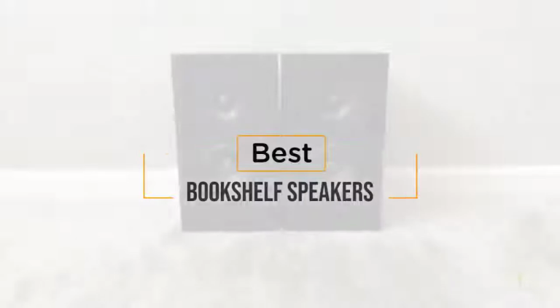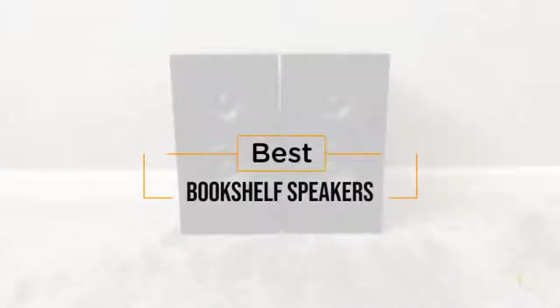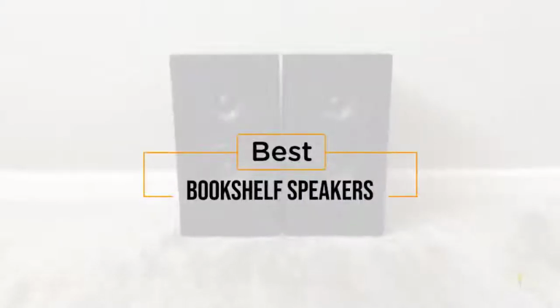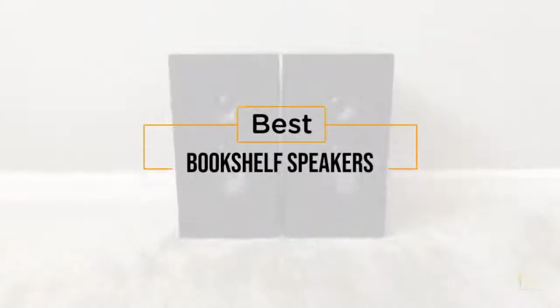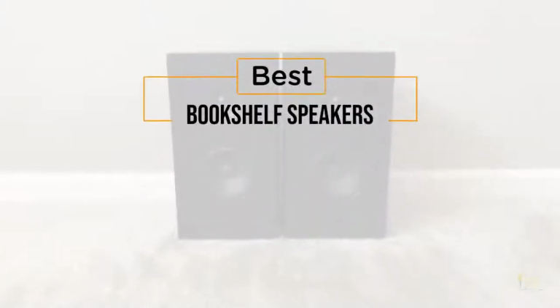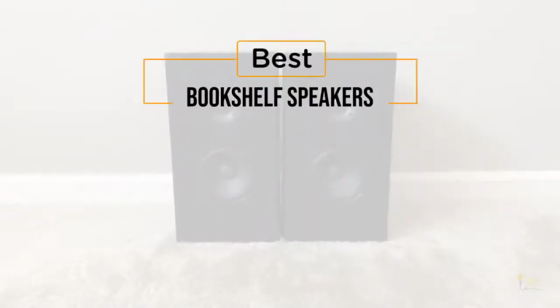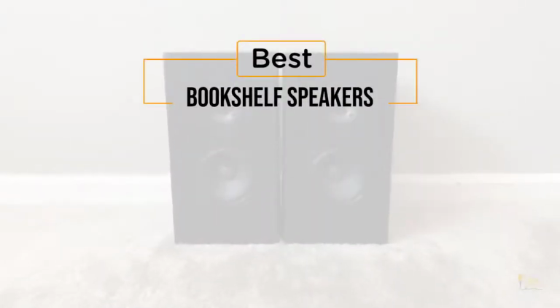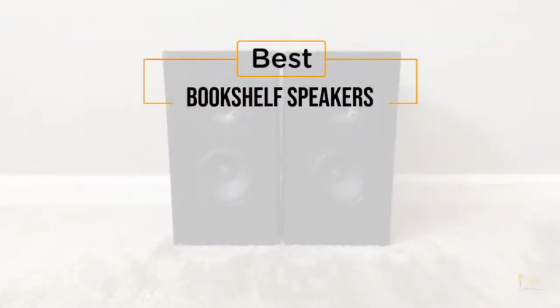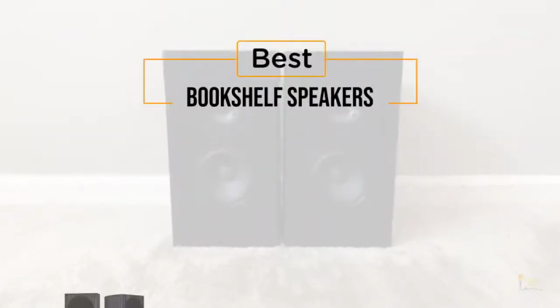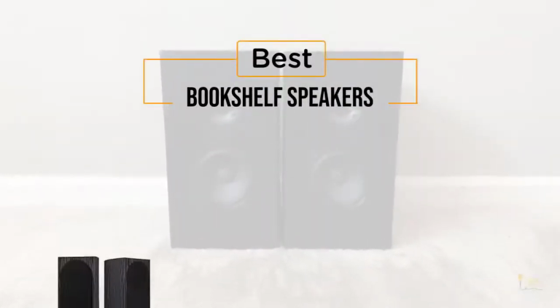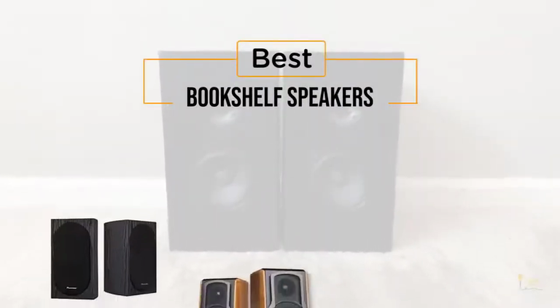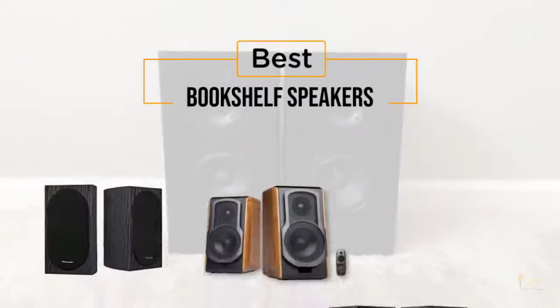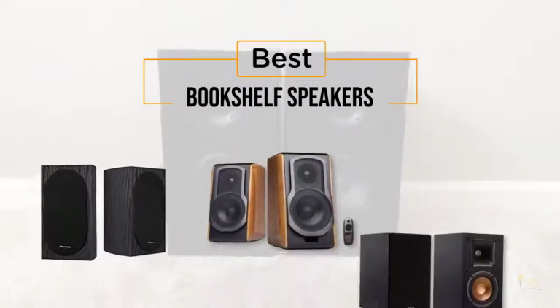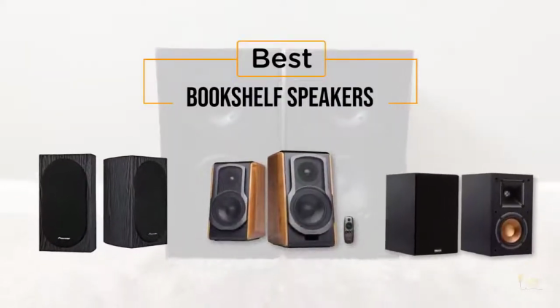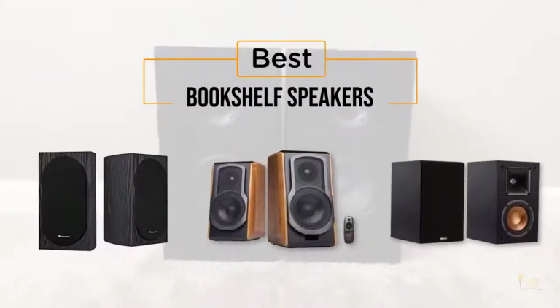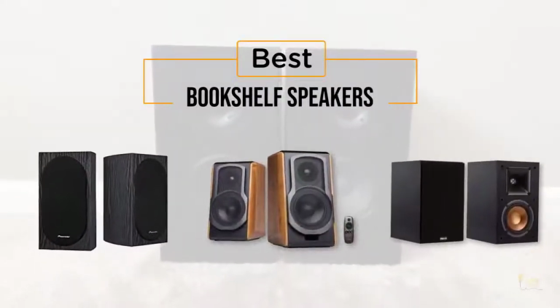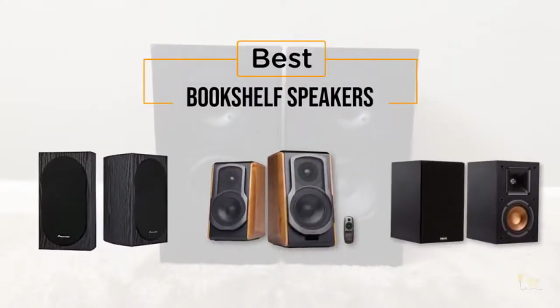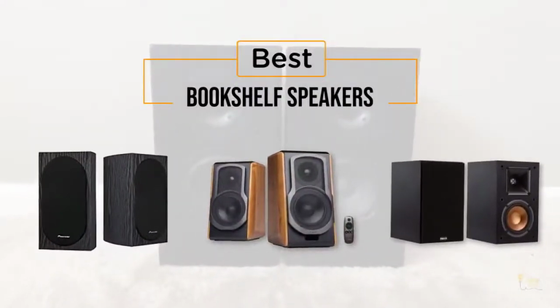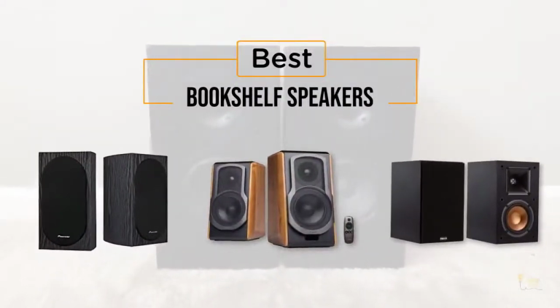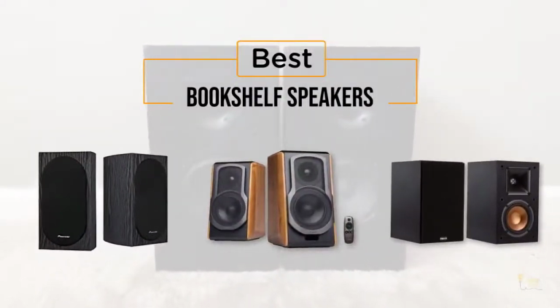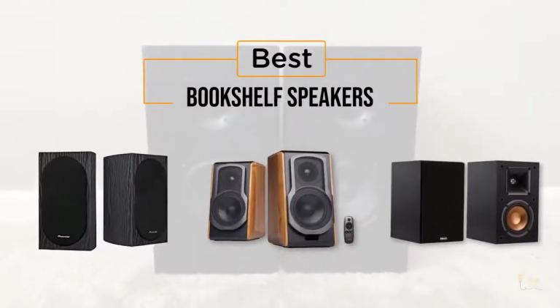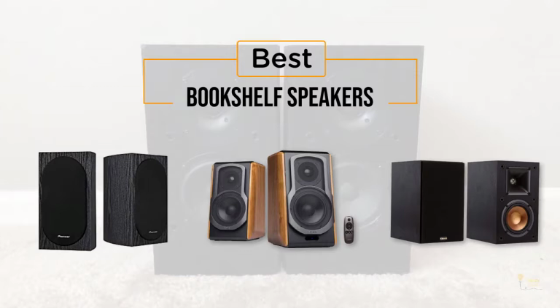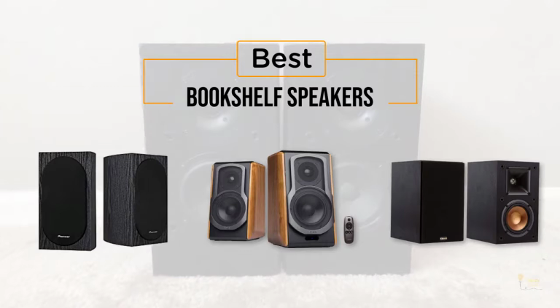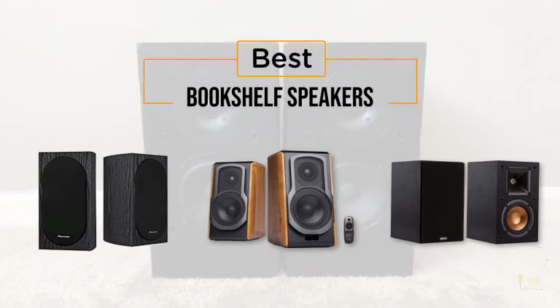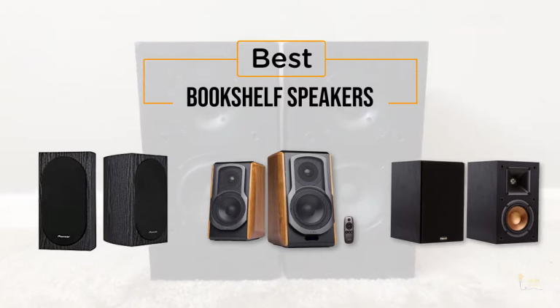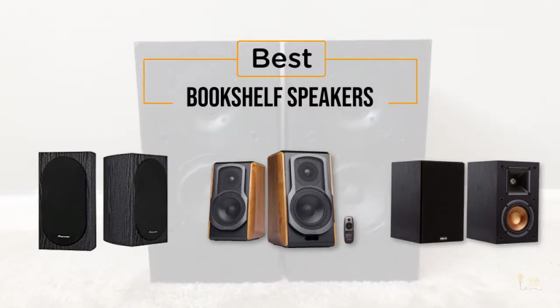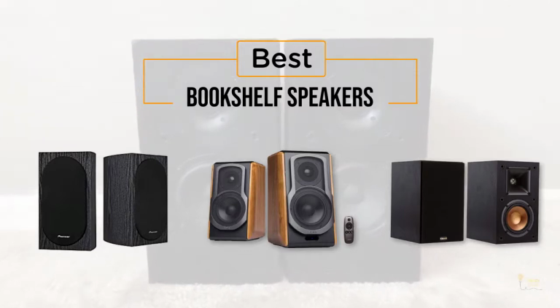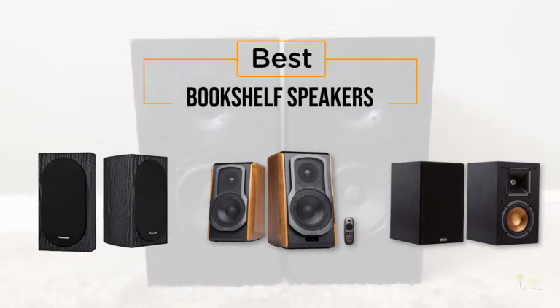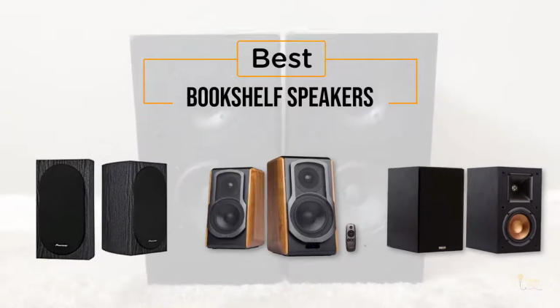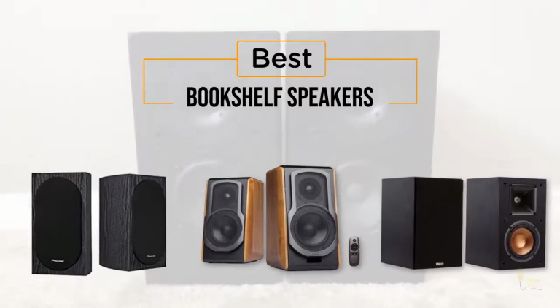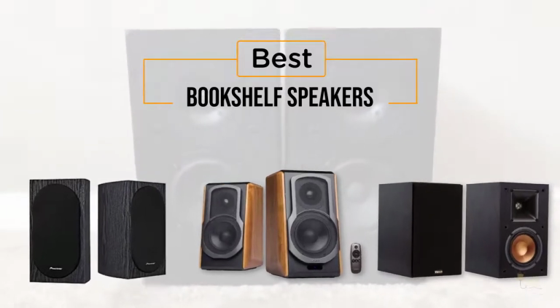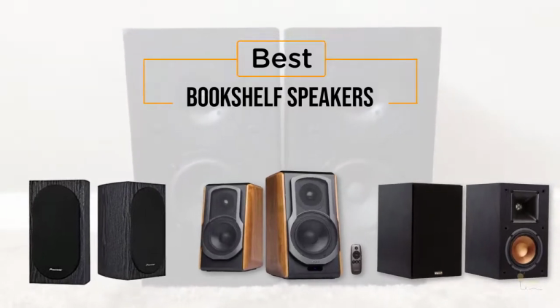Looking for the best bookshelf speakers? Here's a collection you've got to see. Let's get started. At any time, you can click the circle for more info and real-time deals.